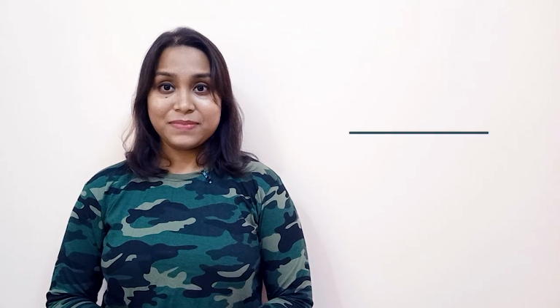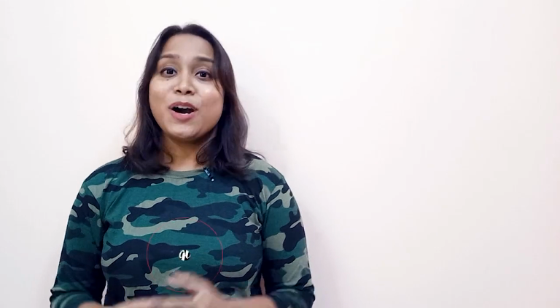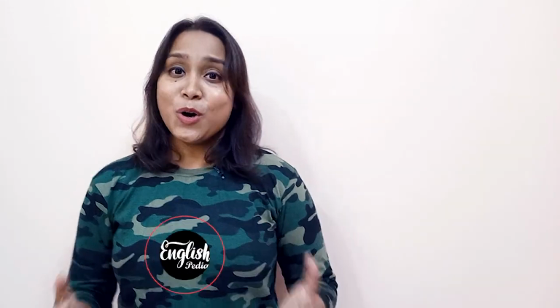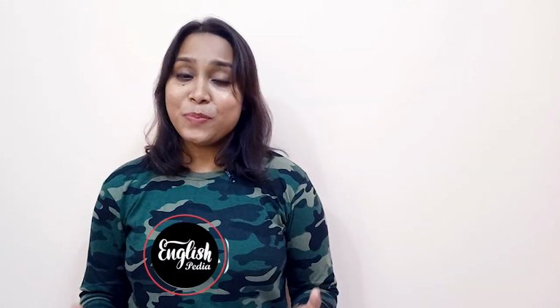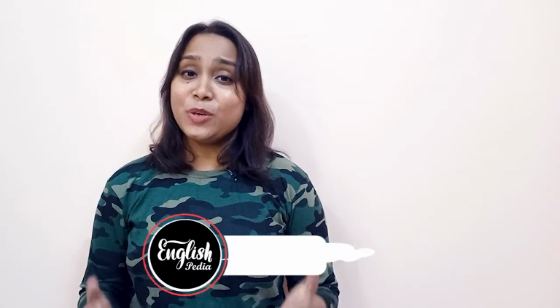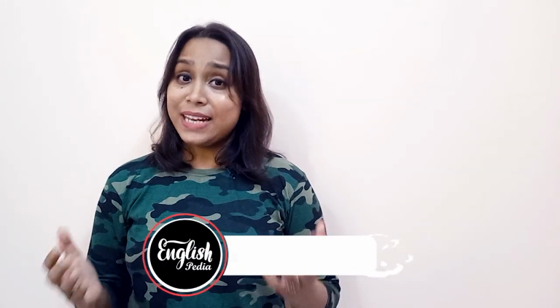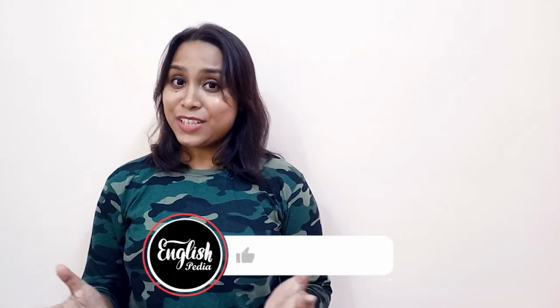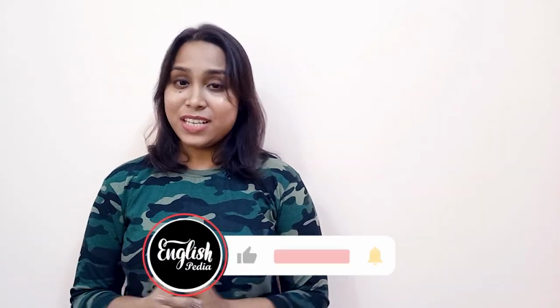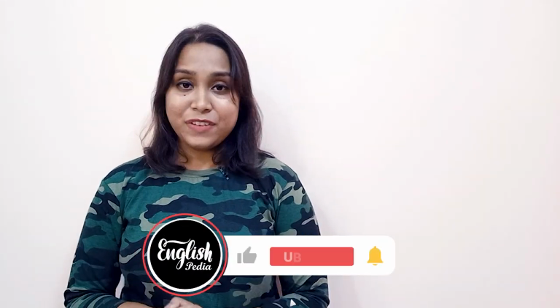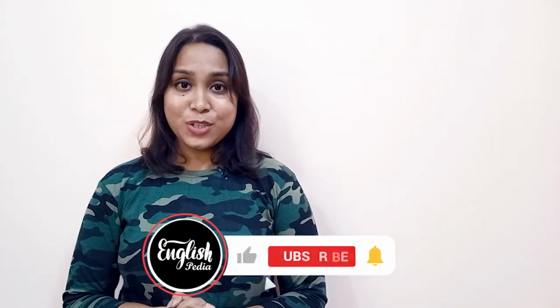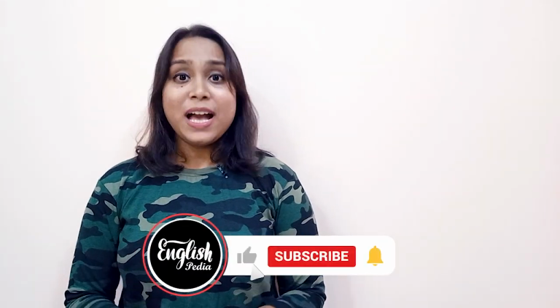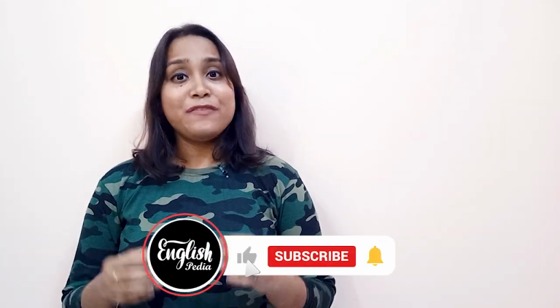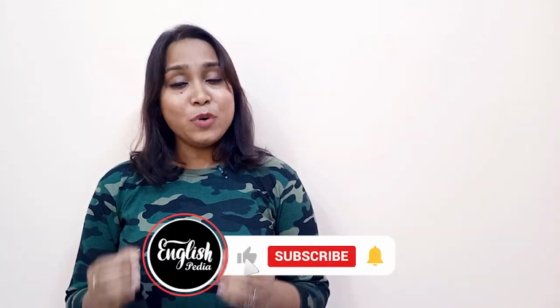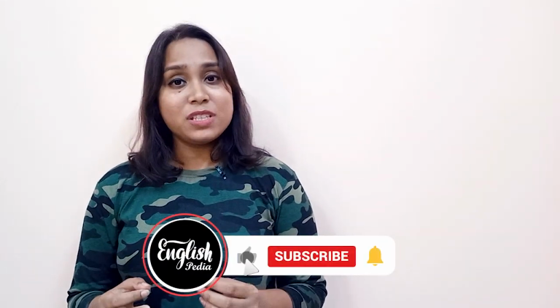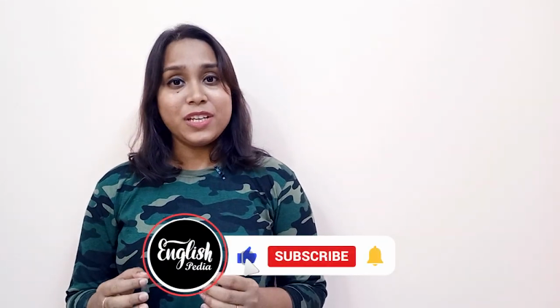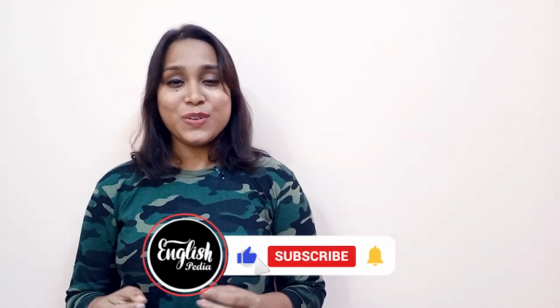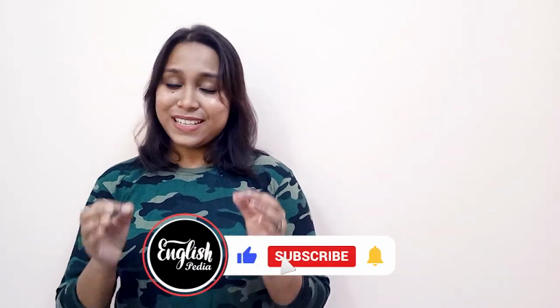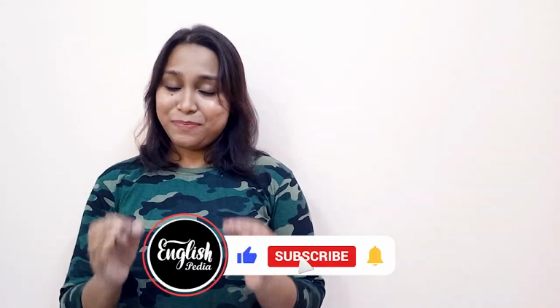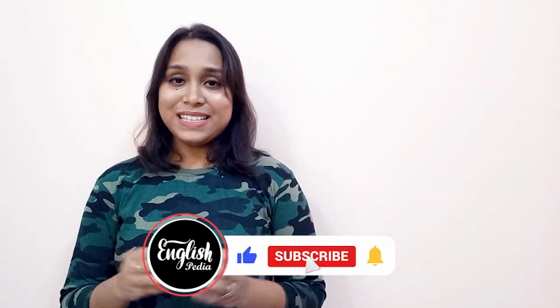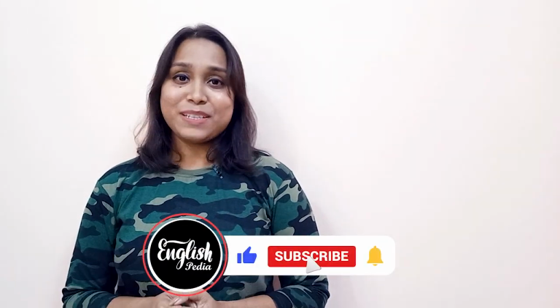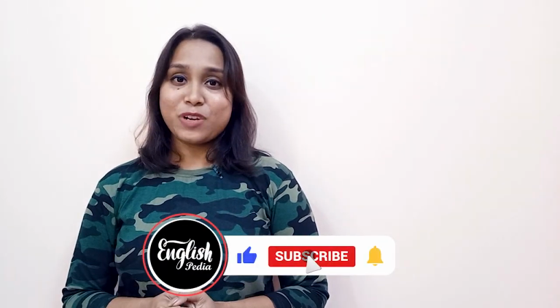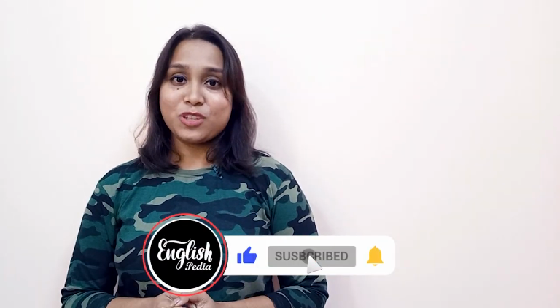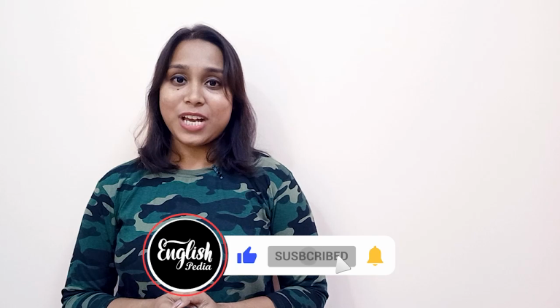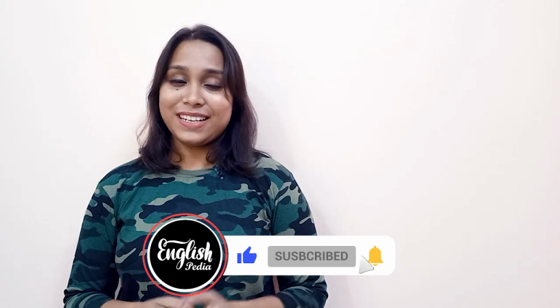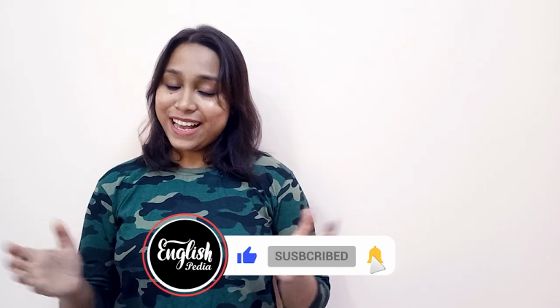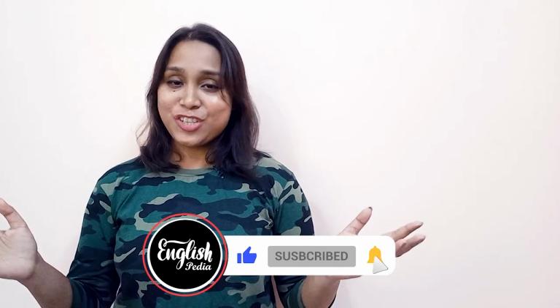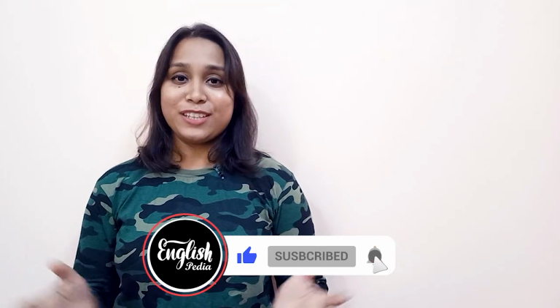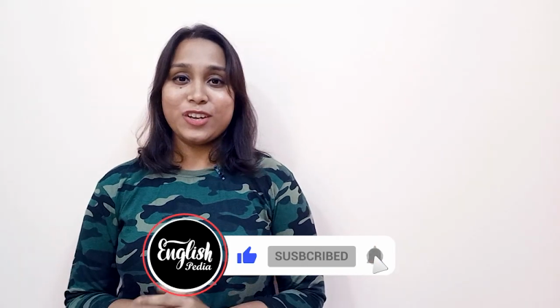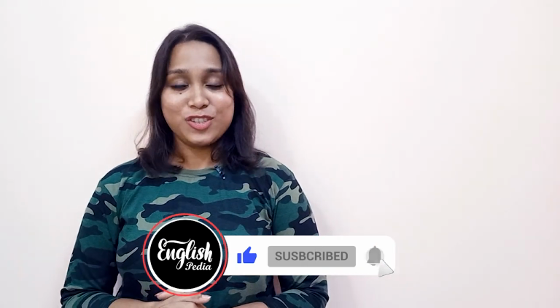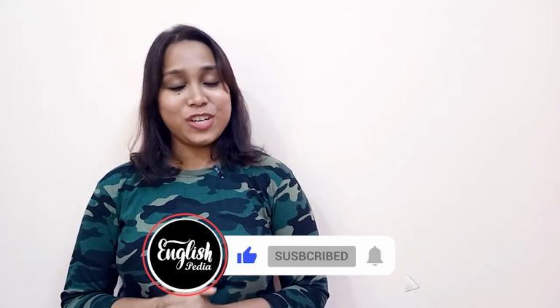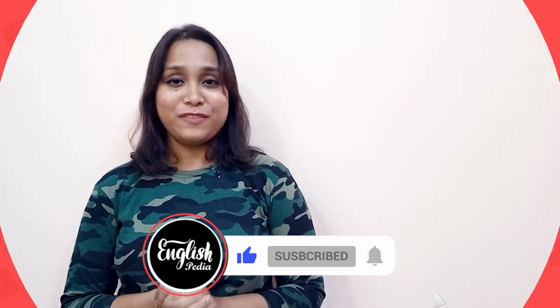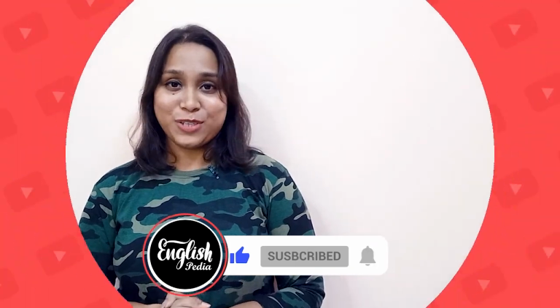Hope you will like today's video. For more such videos, please subscribe to the channel, share the knowledge, and give it a thumbs up.